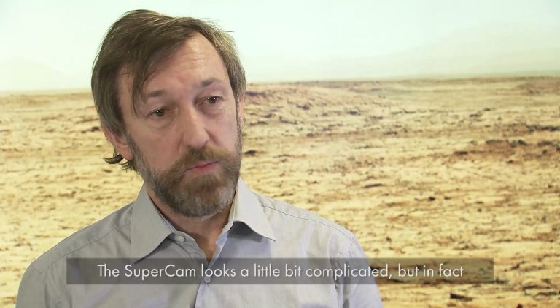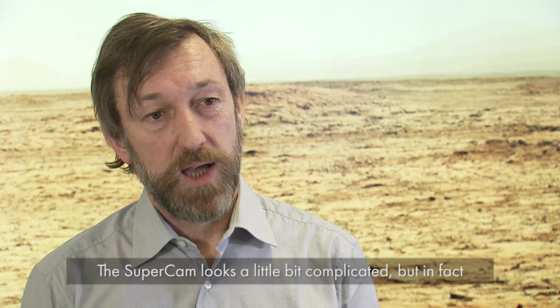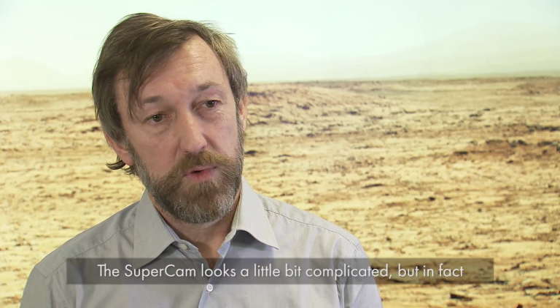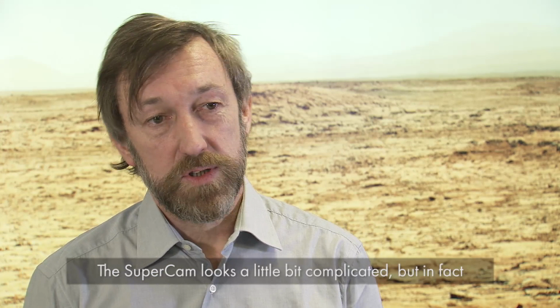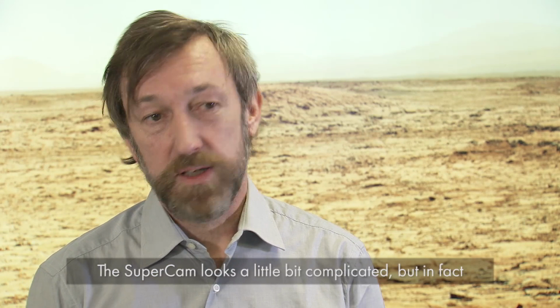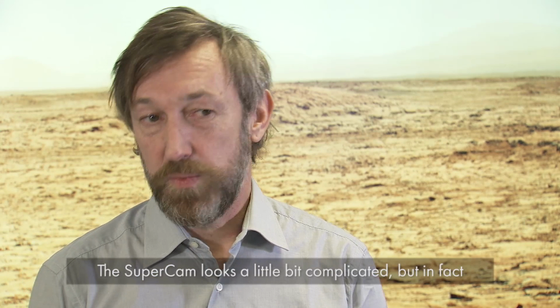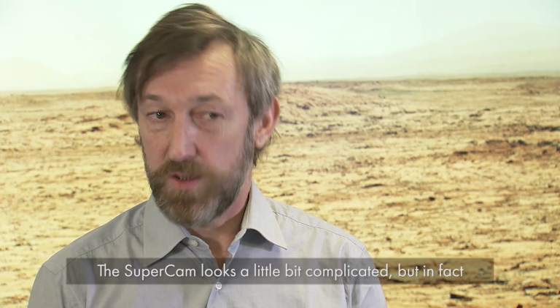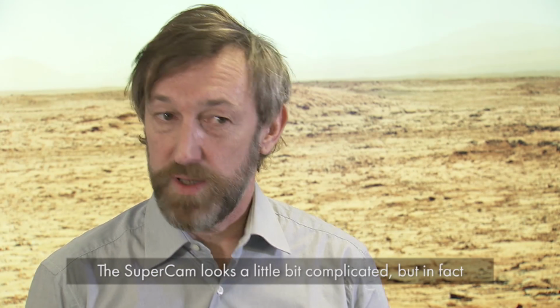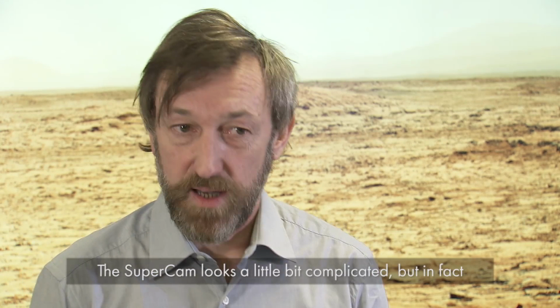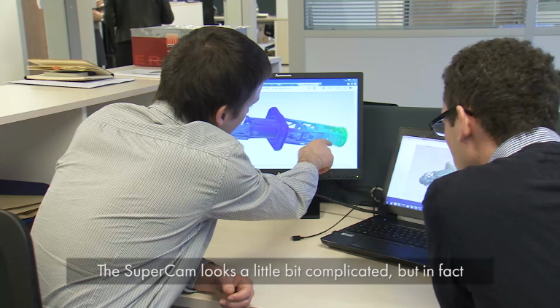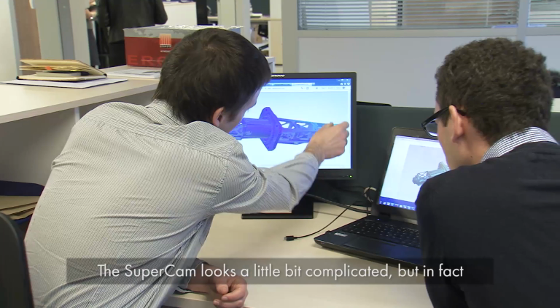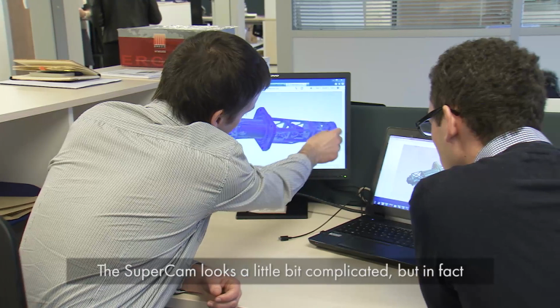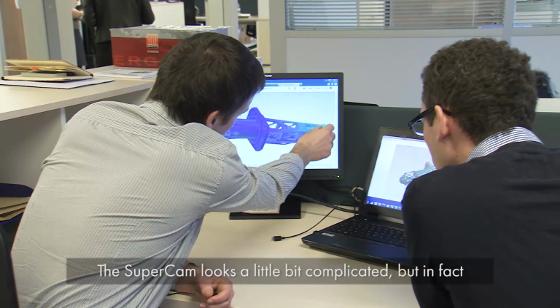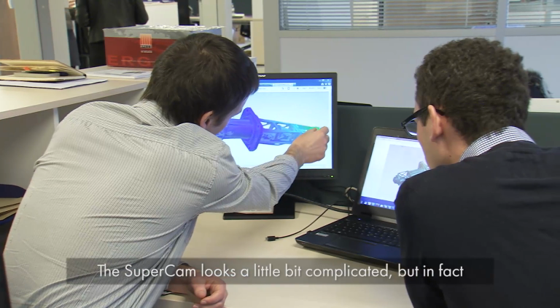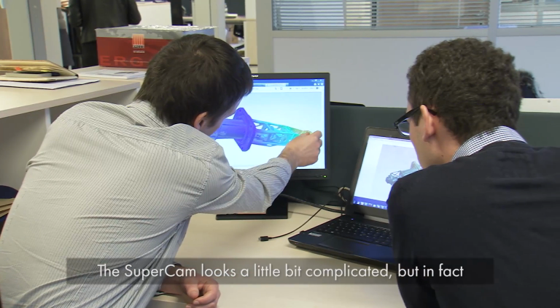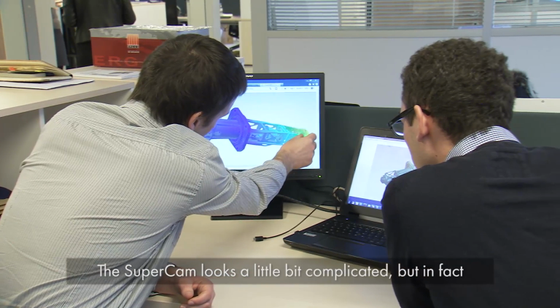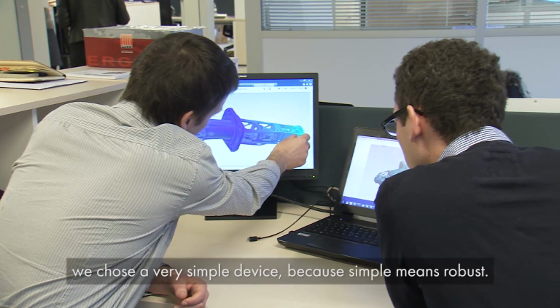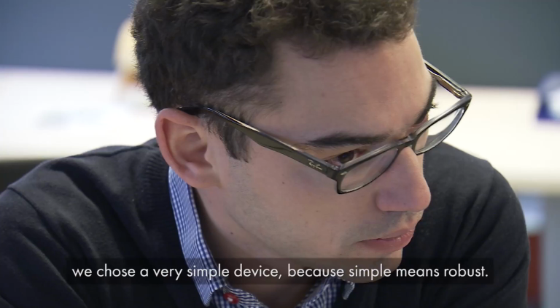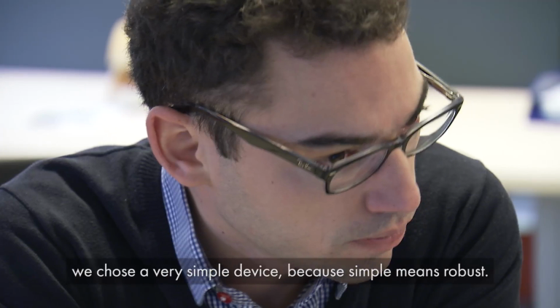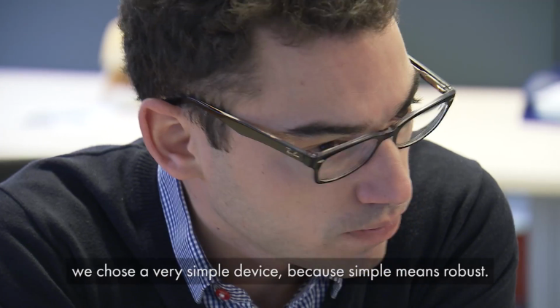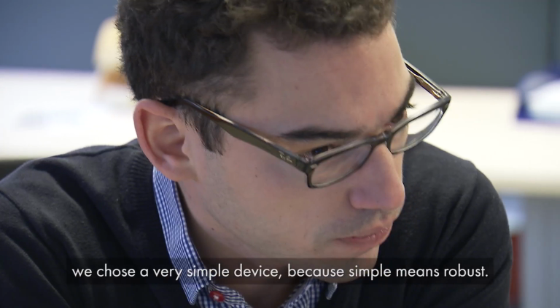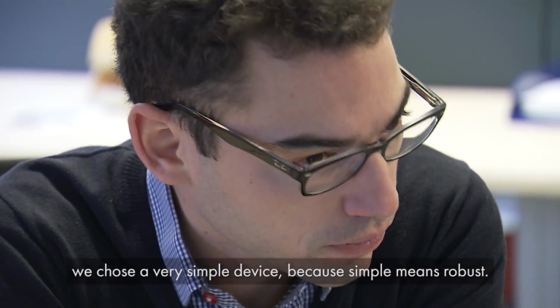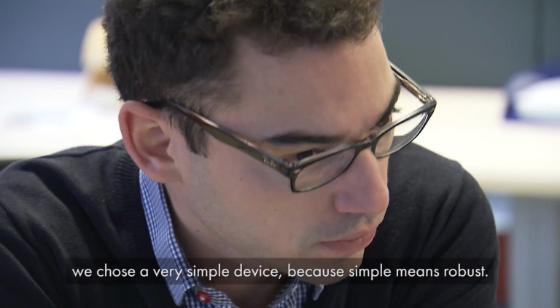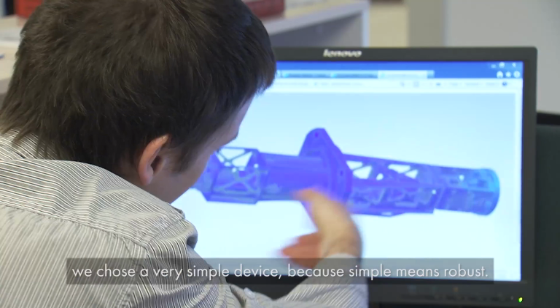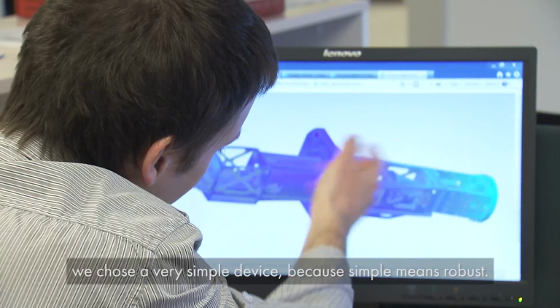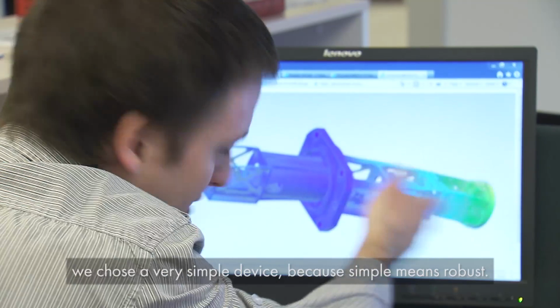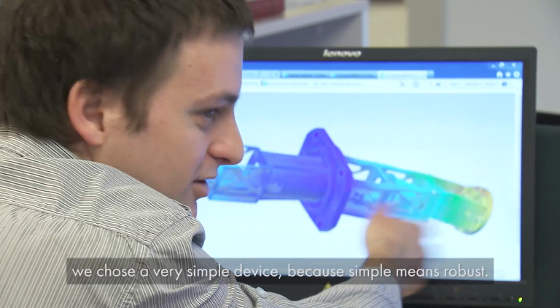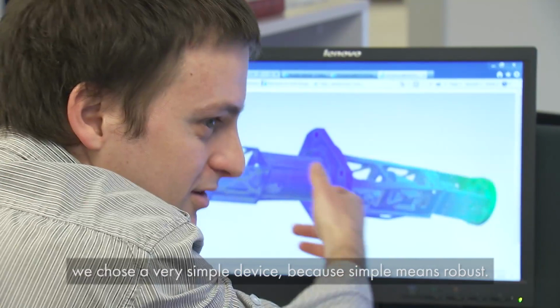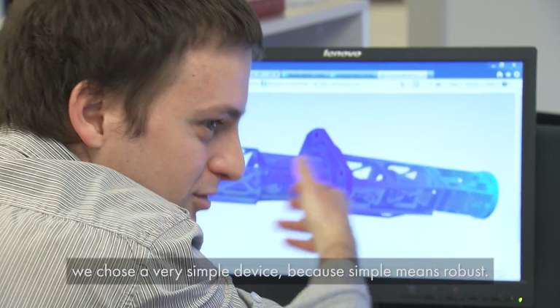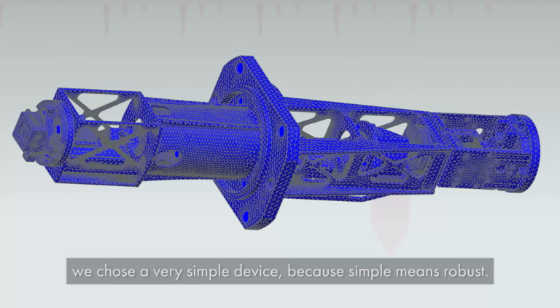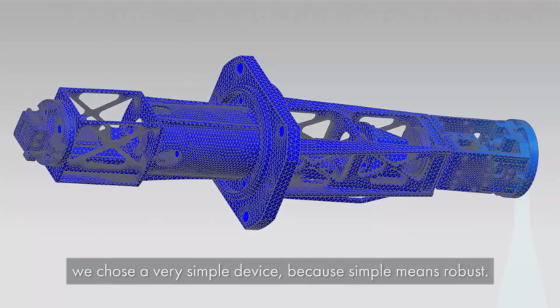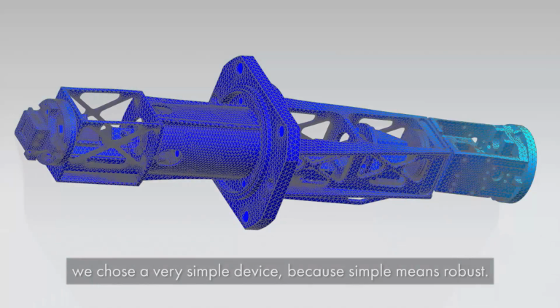SuperCam looks a little bit complicated, but in fact we chose a very simple device, because simple means robust.